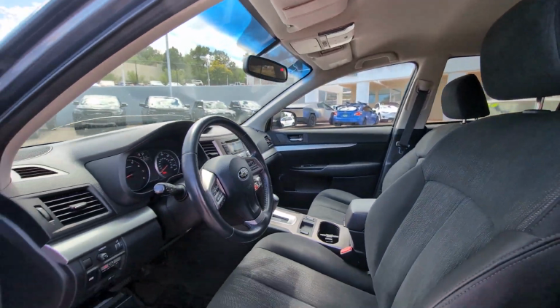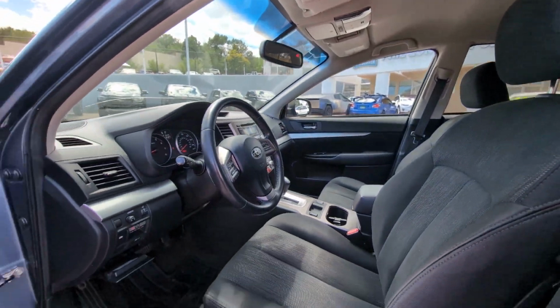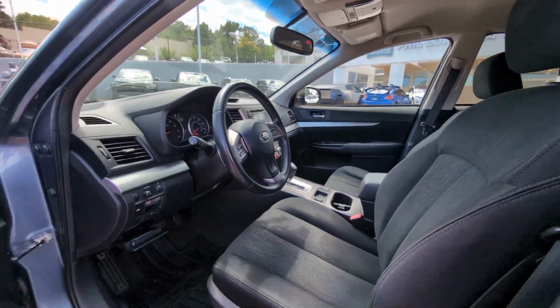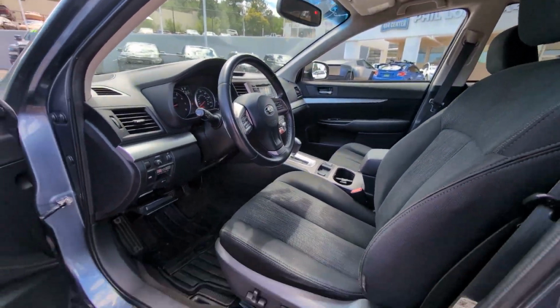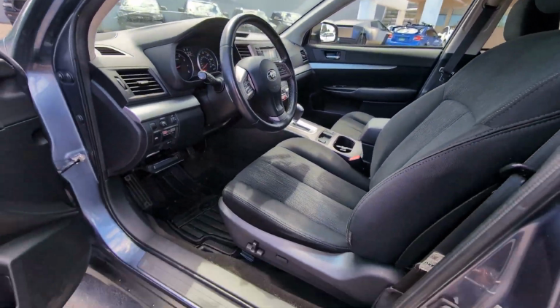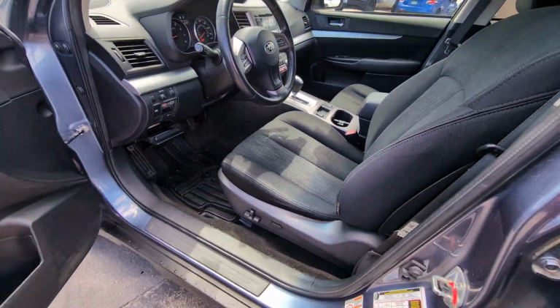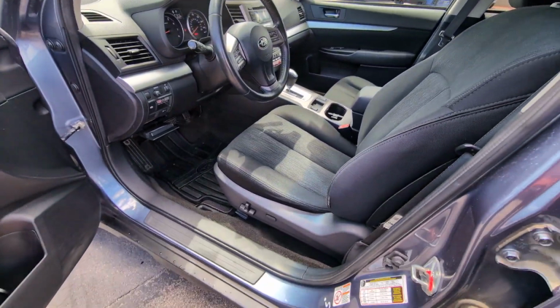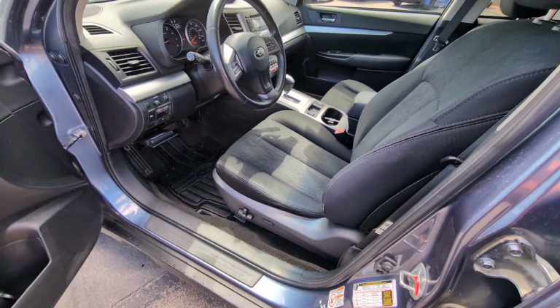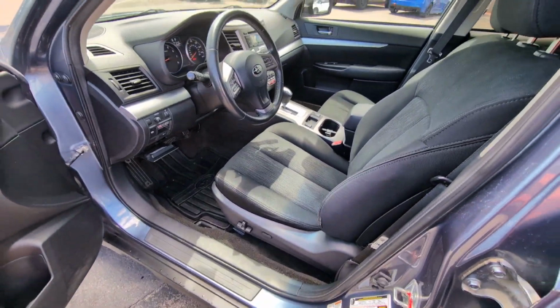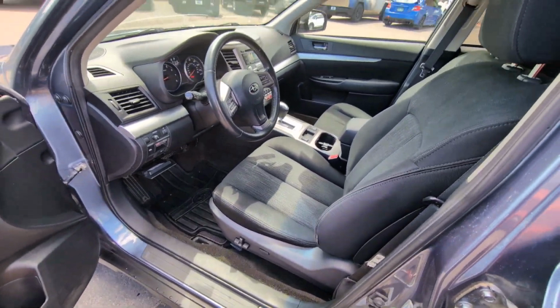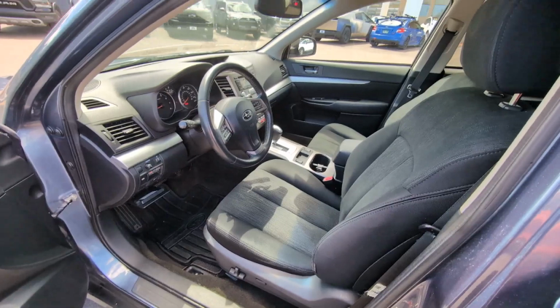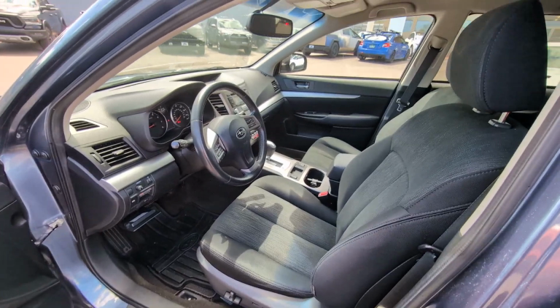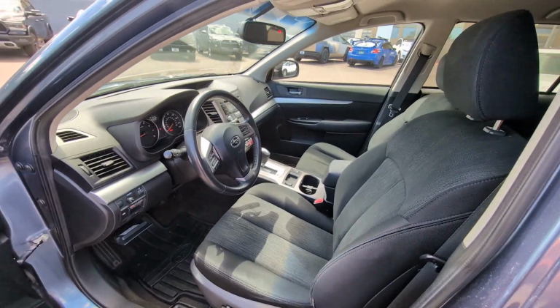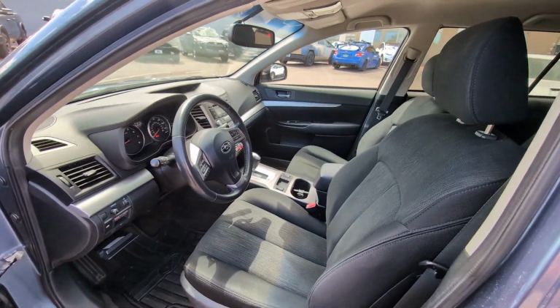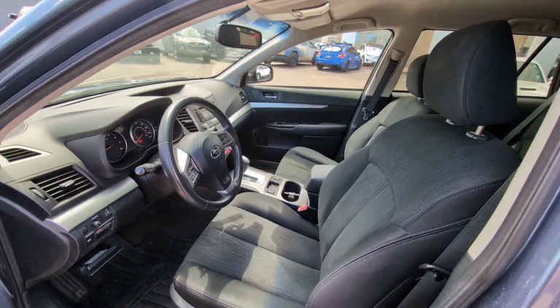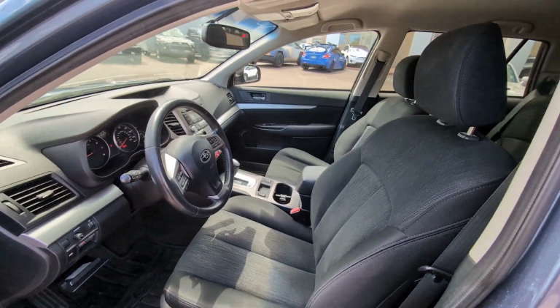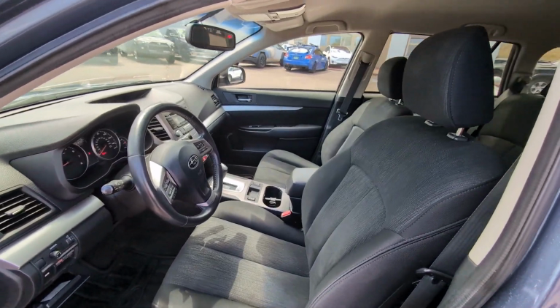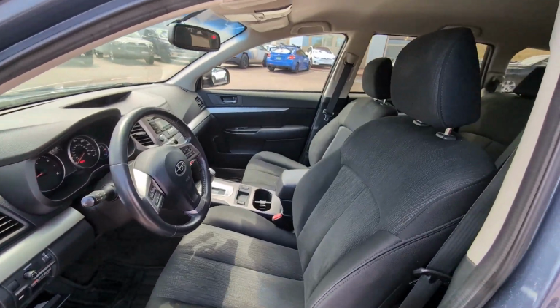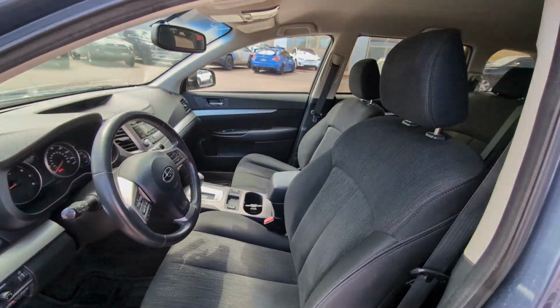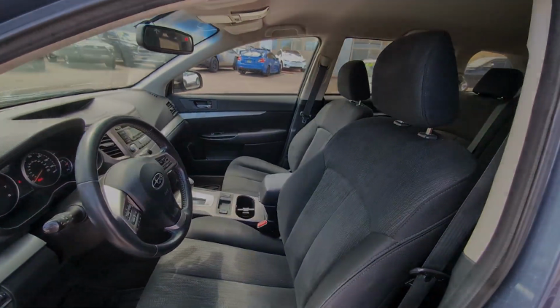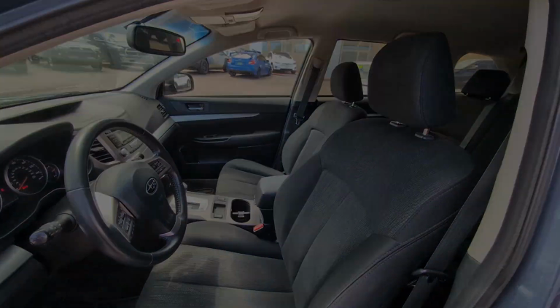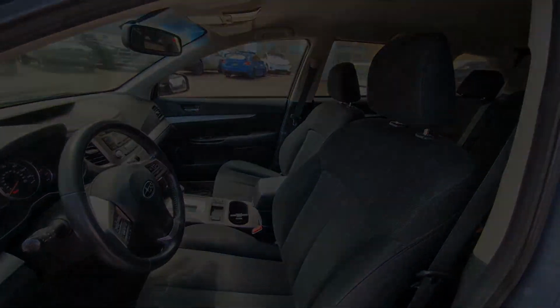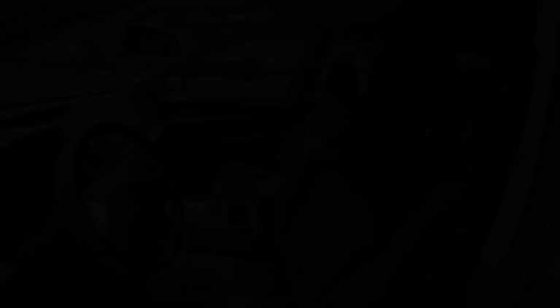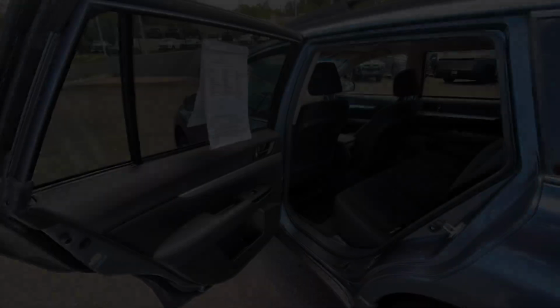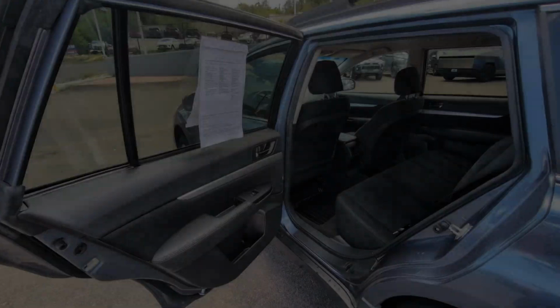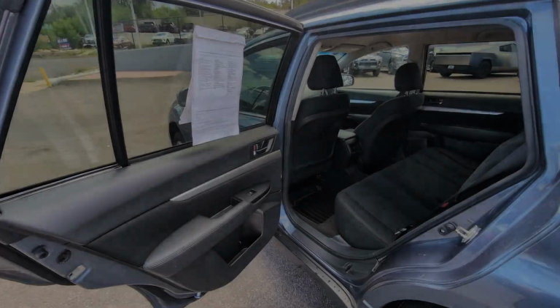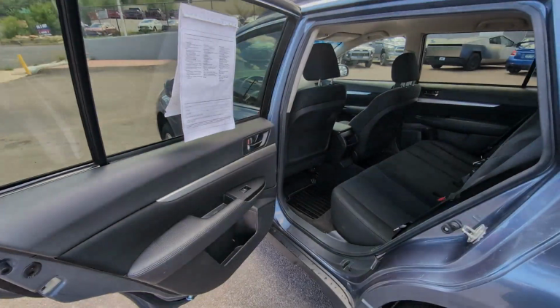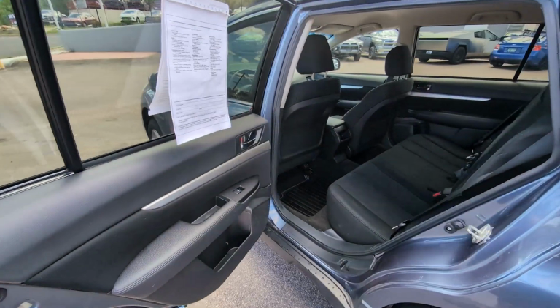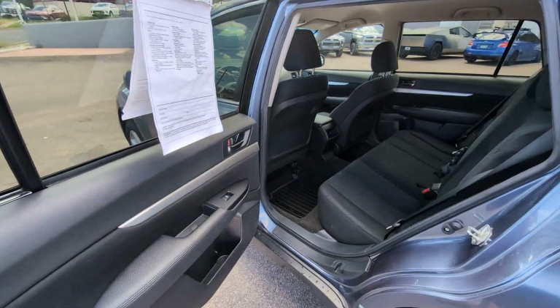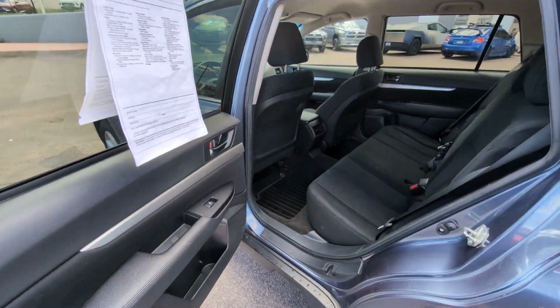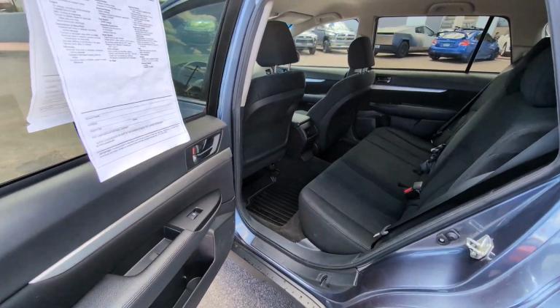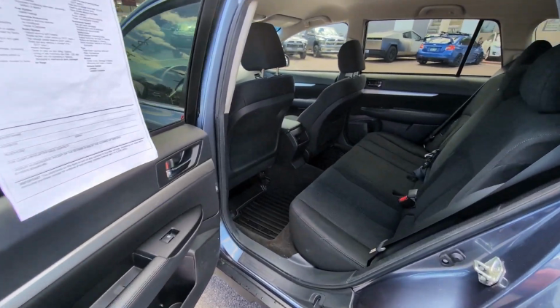Get the capability you've been dreaming of in this Outback. Our team will give you an outstanding test drive experience. Stop in today.